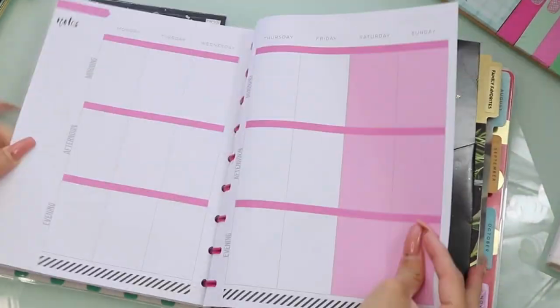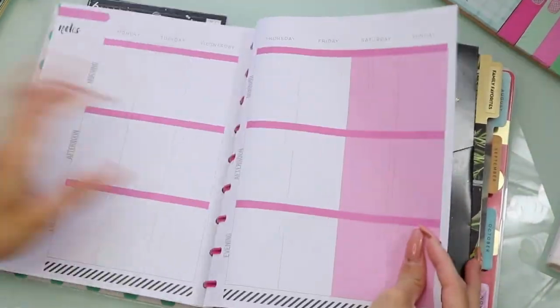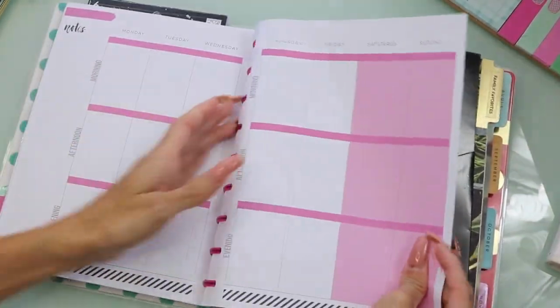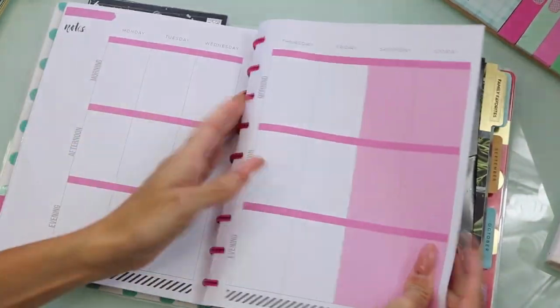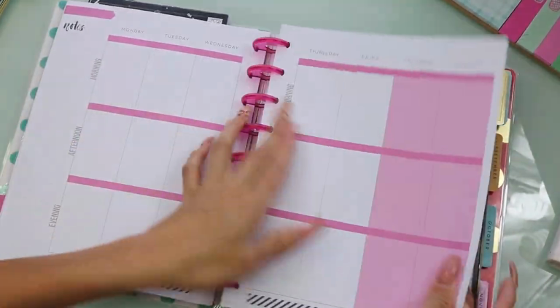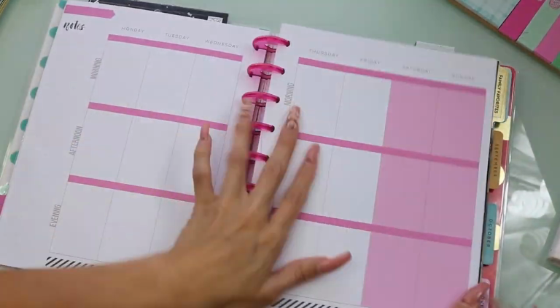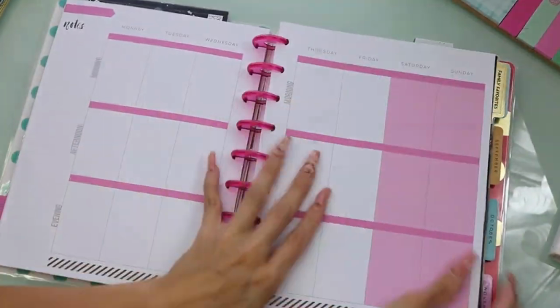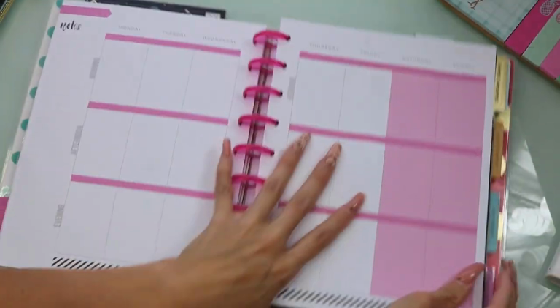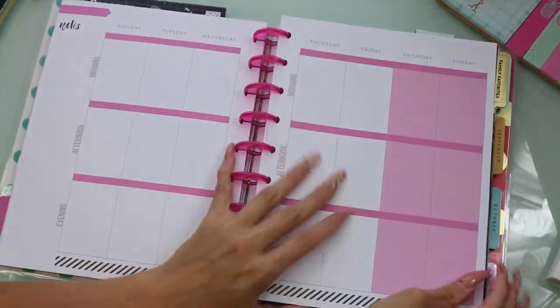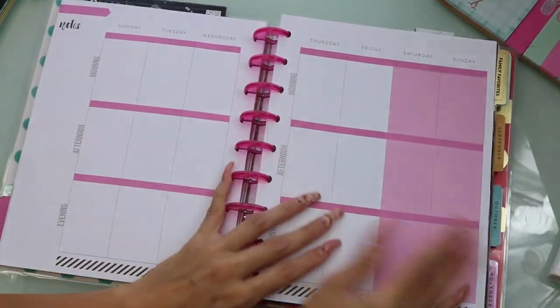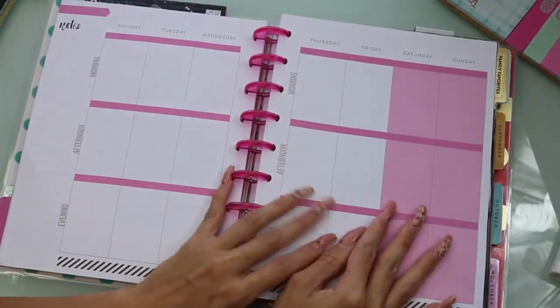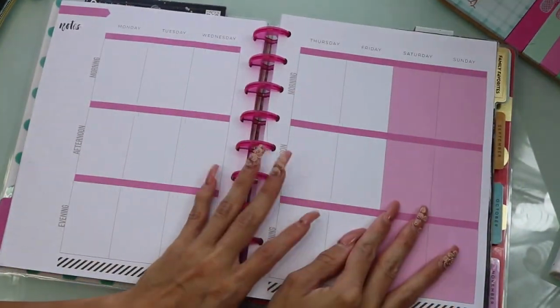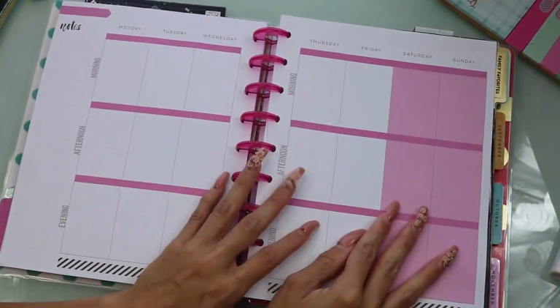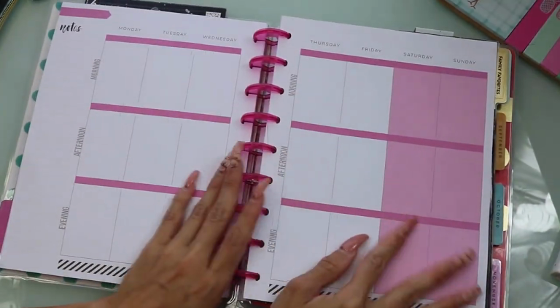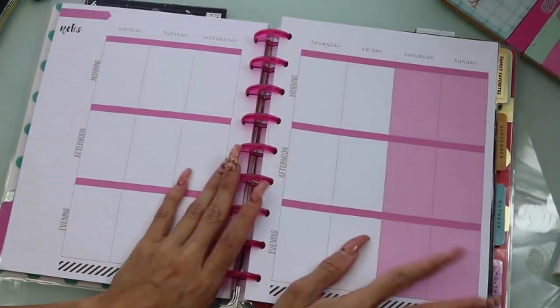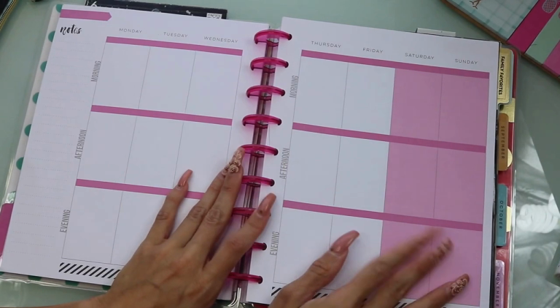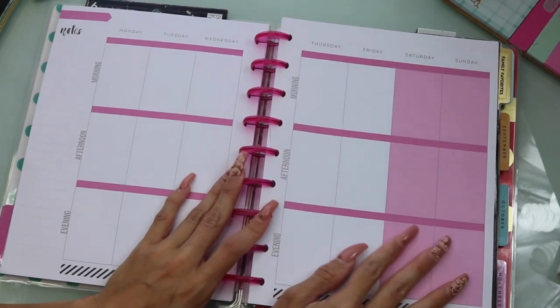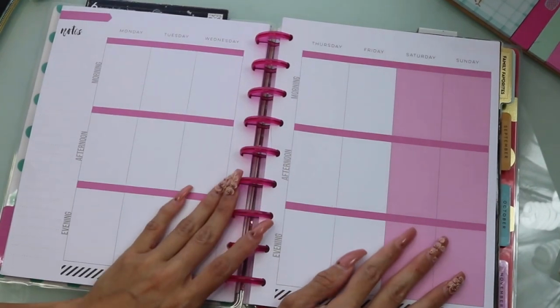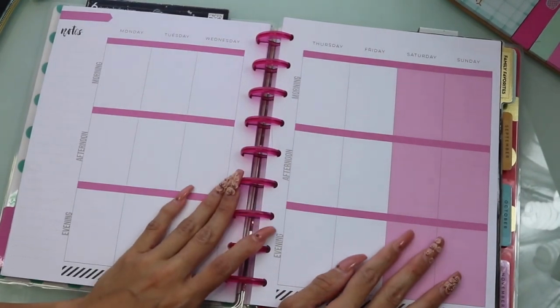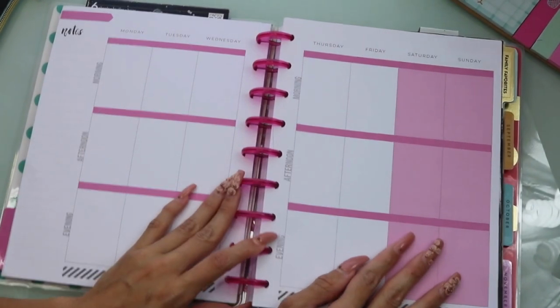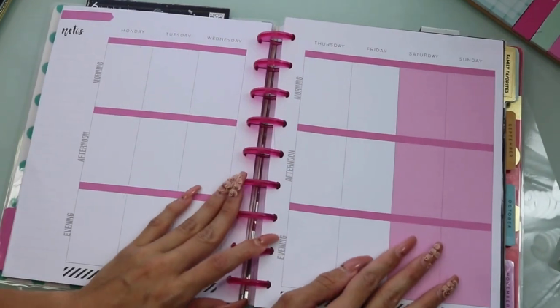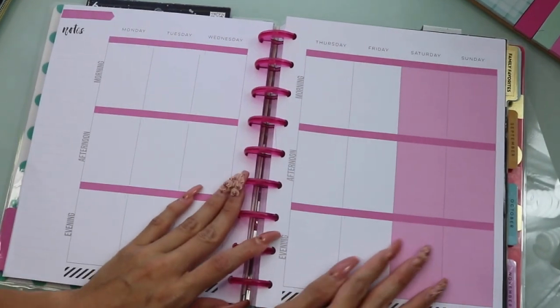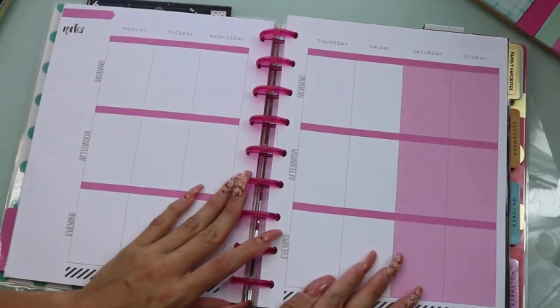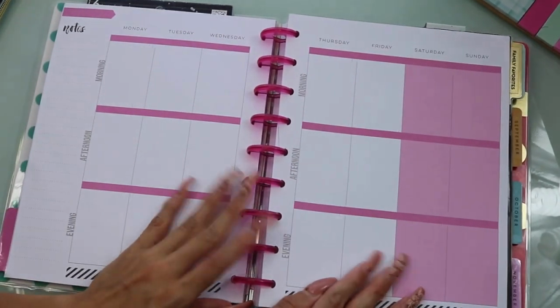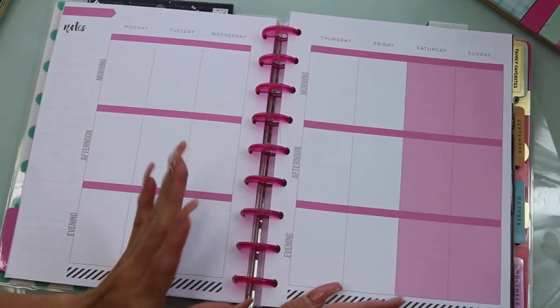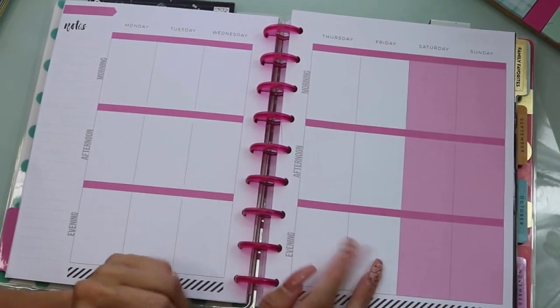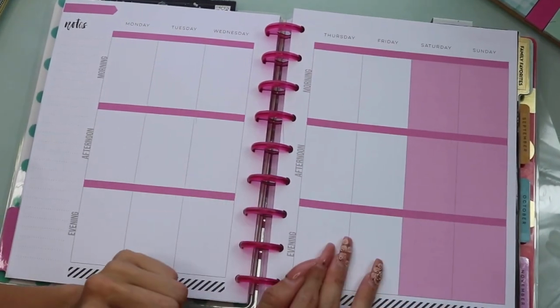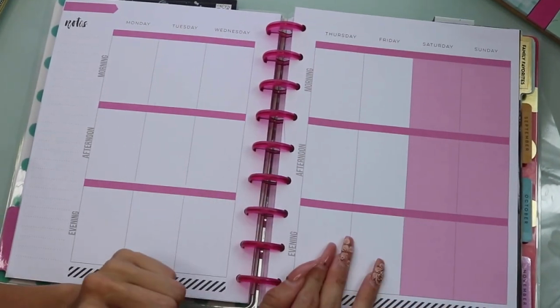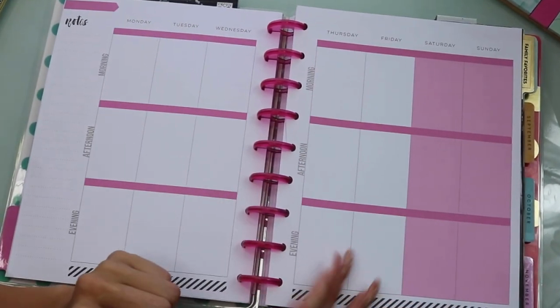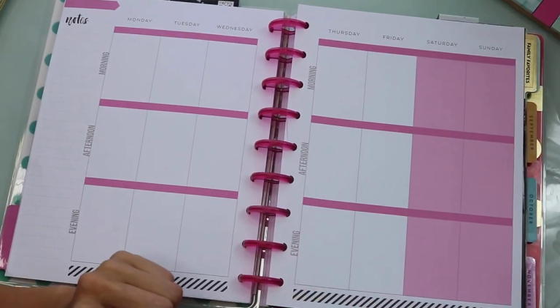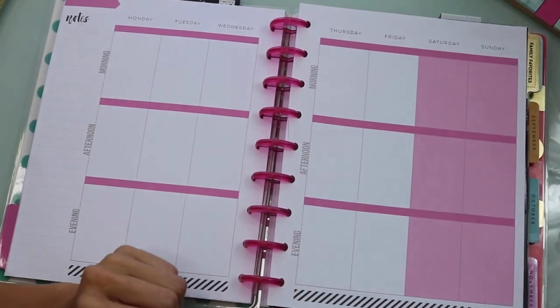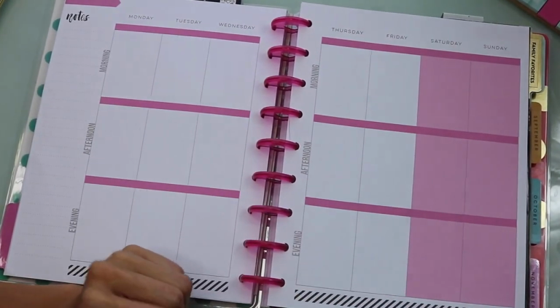Without further ado, let's go ahead and get started on how I plan my week. If you want to plan your week with me, all you have to do is get your planners ready and let's get started.